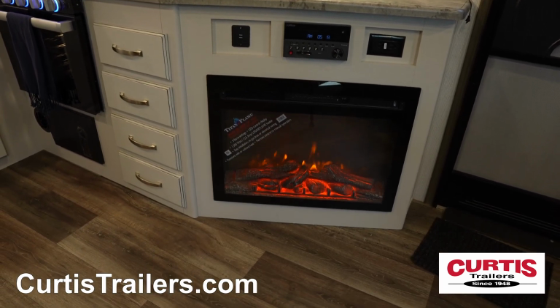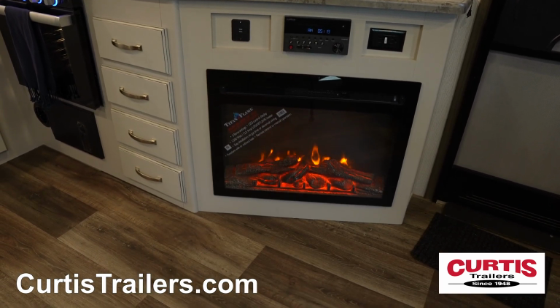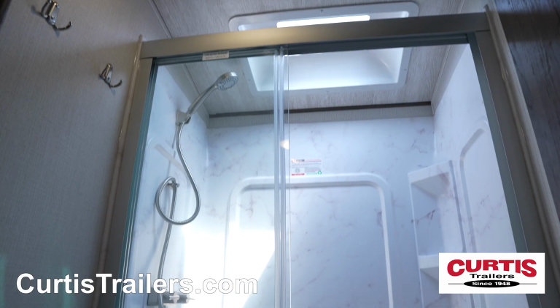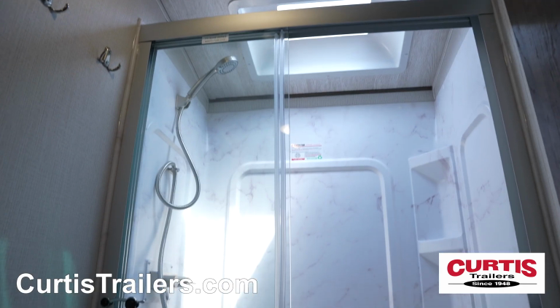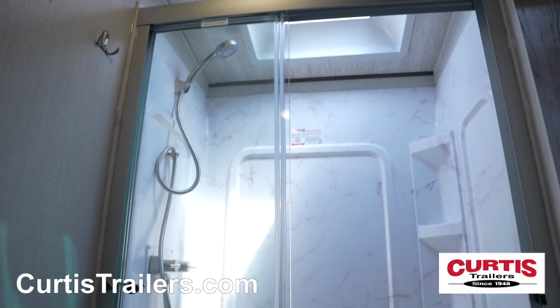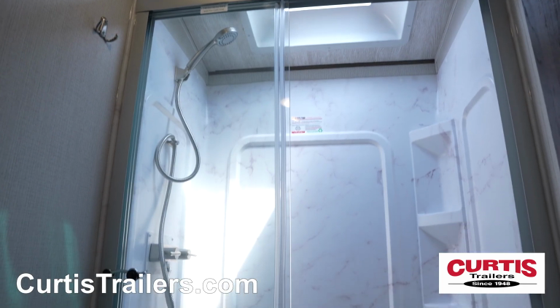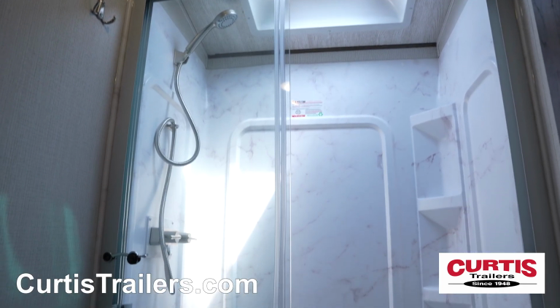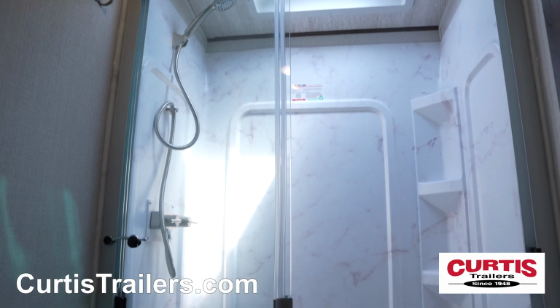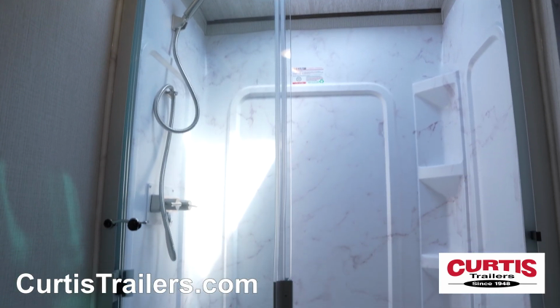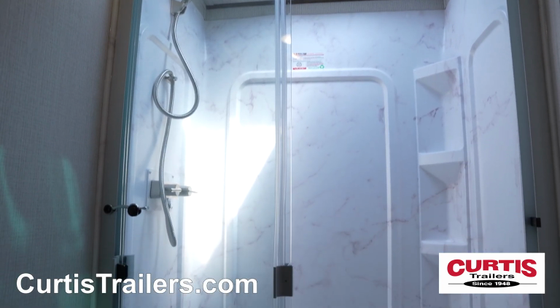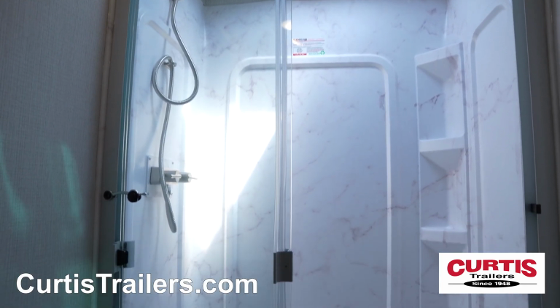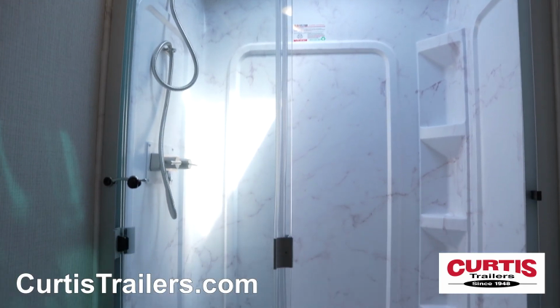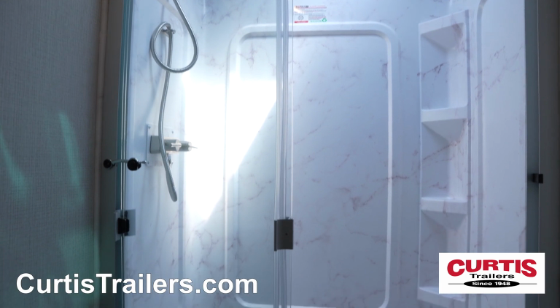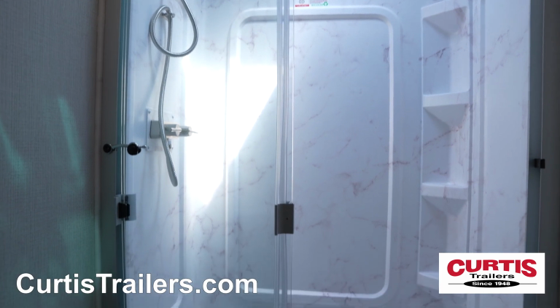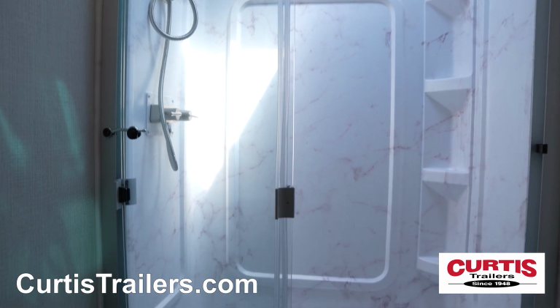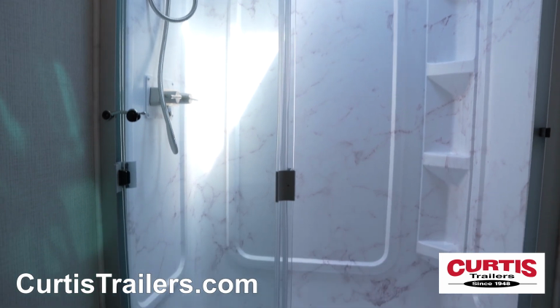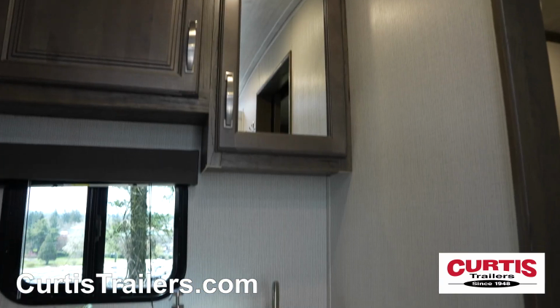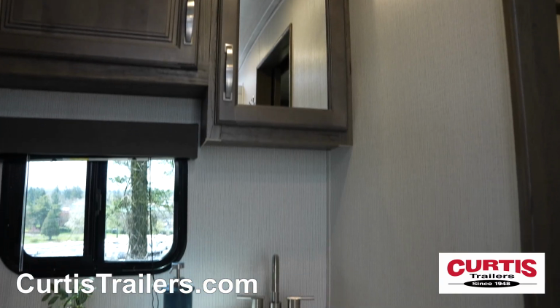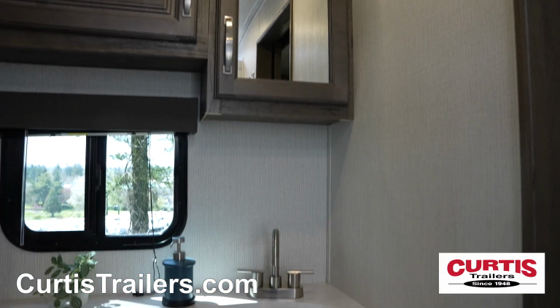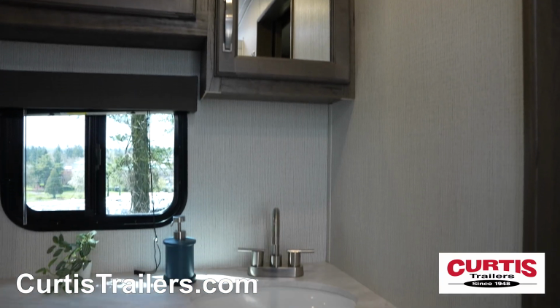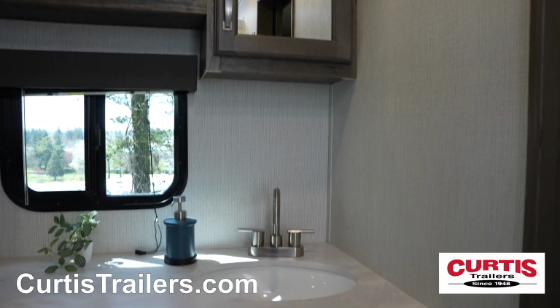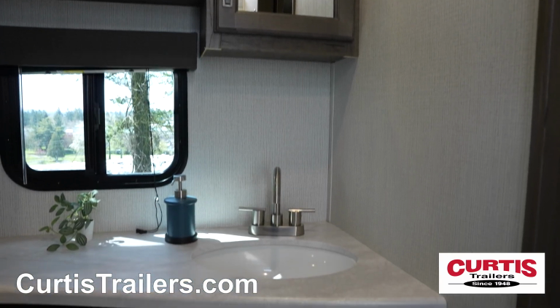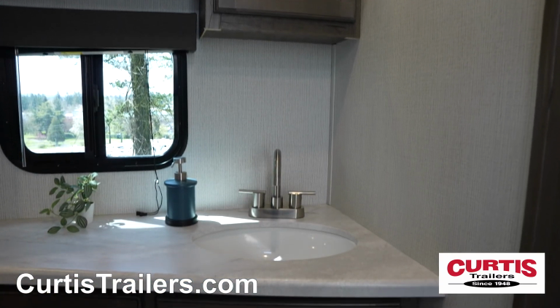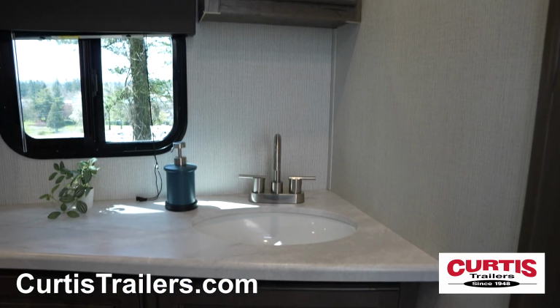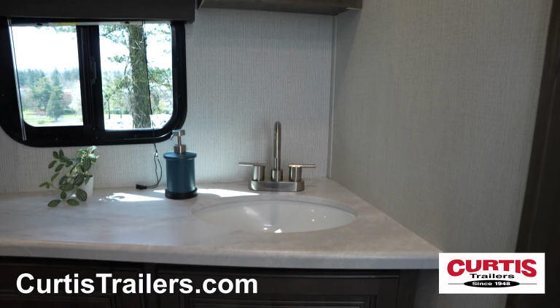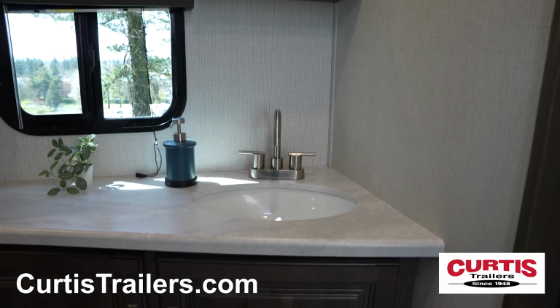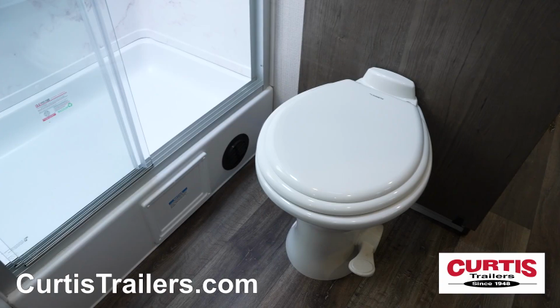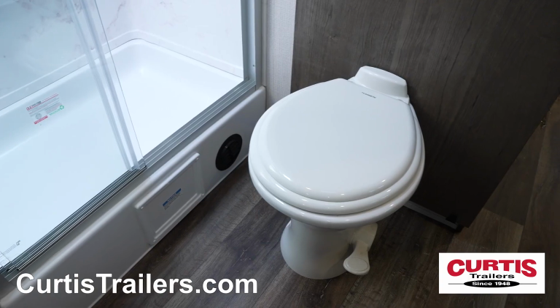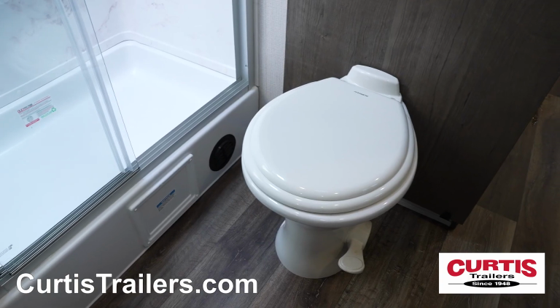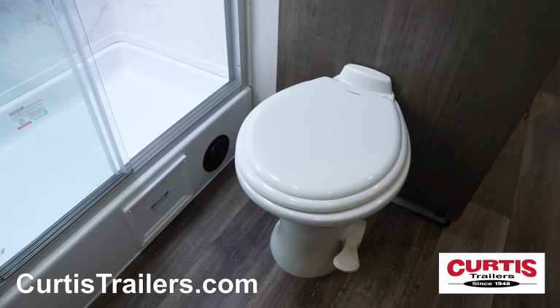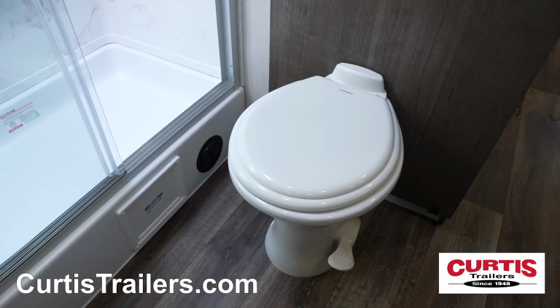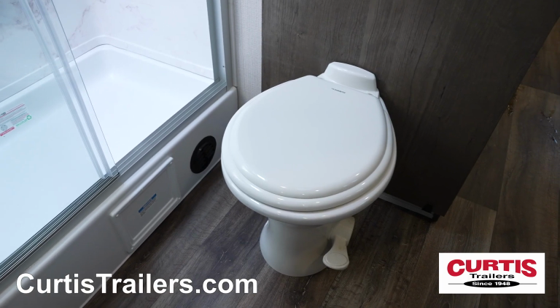In the bathroom is a skylight shower with sliding glass doors, mirrored medicine cabinet above an undermount sink, and a step flush toilet.